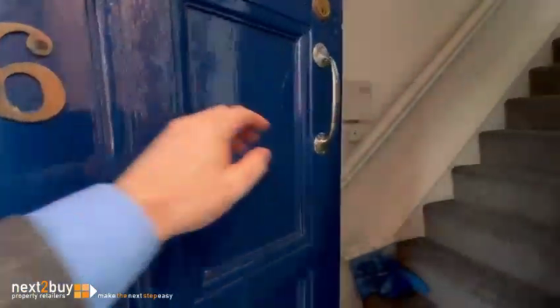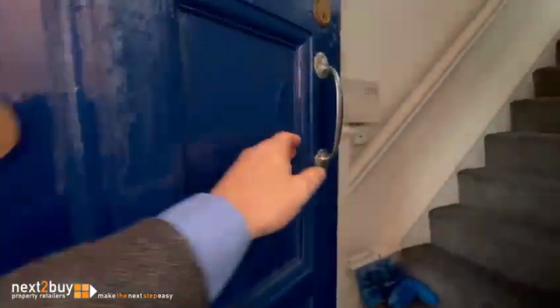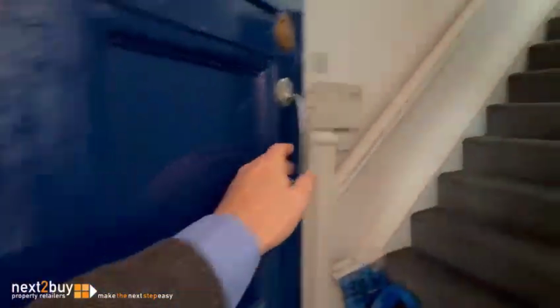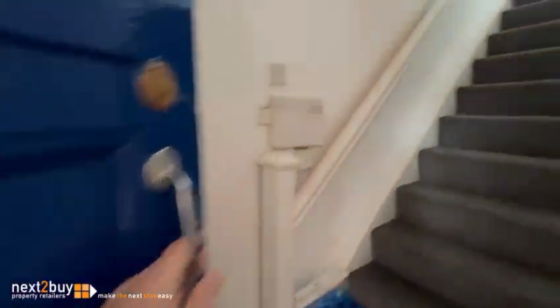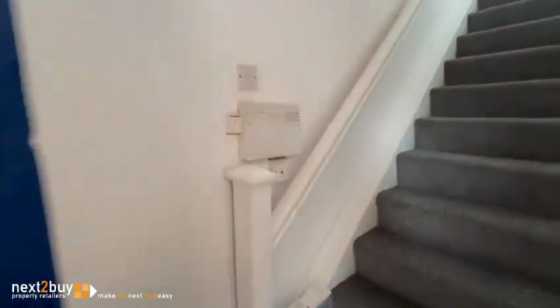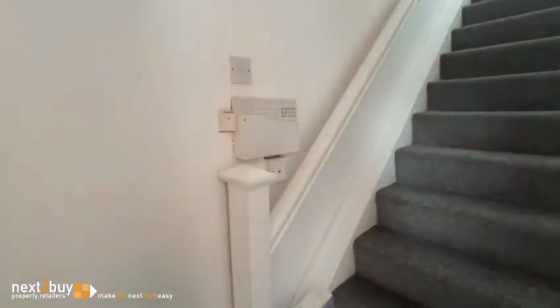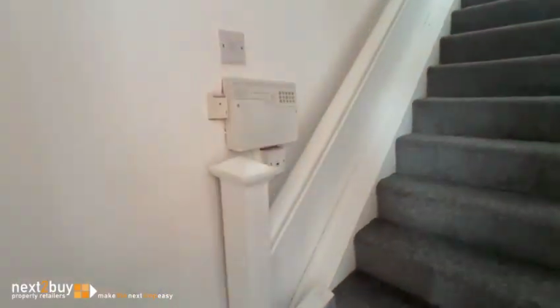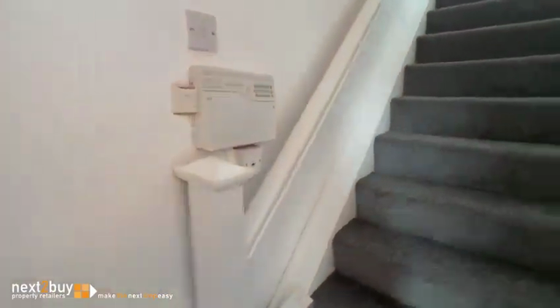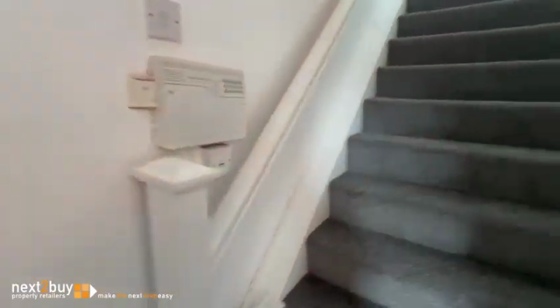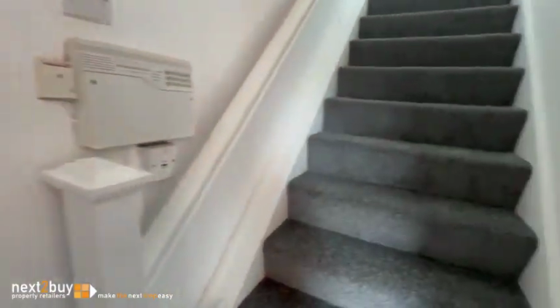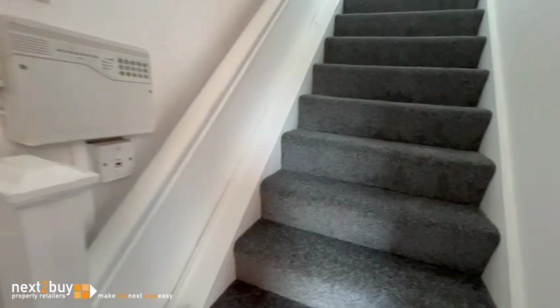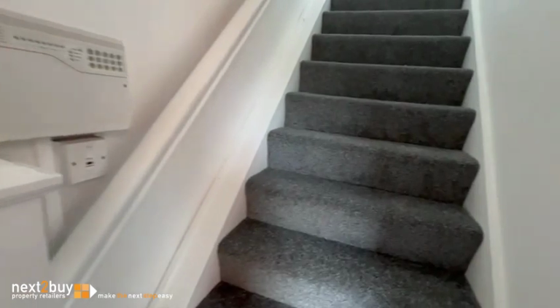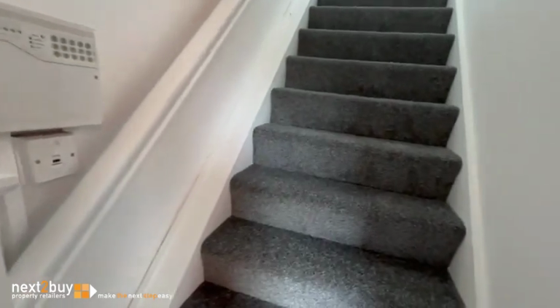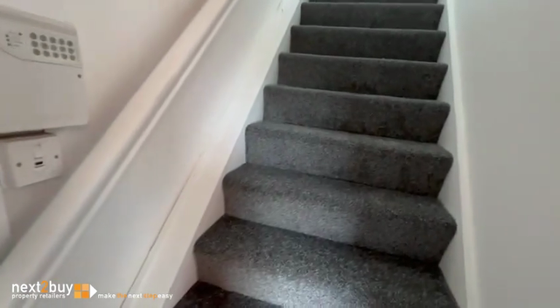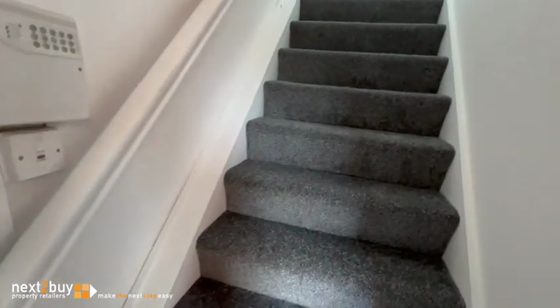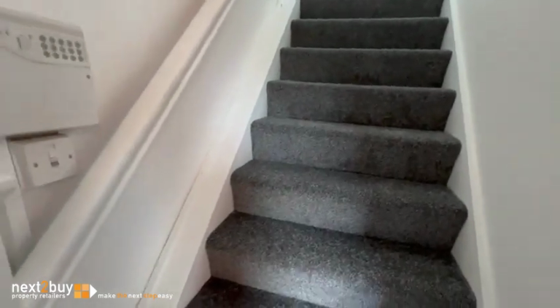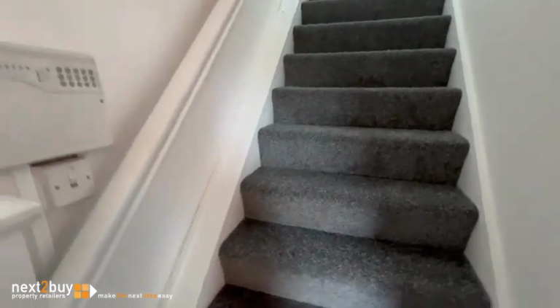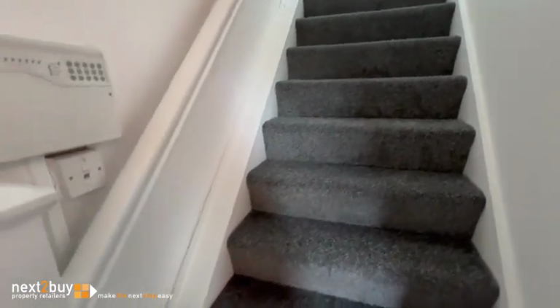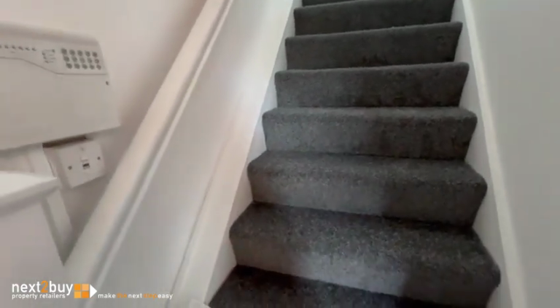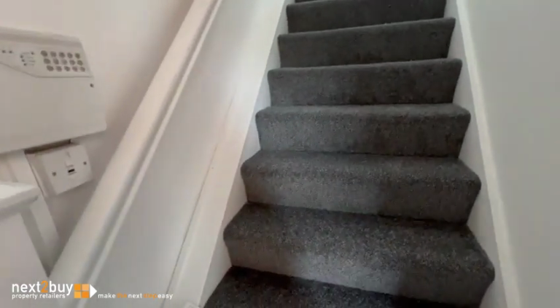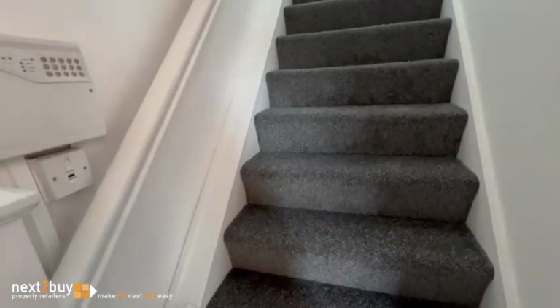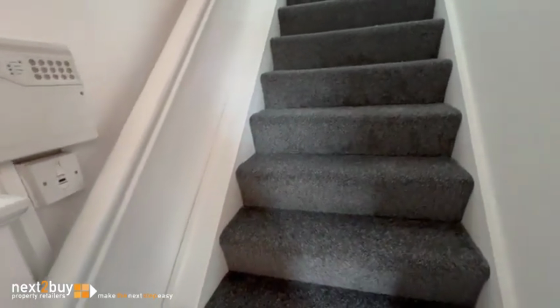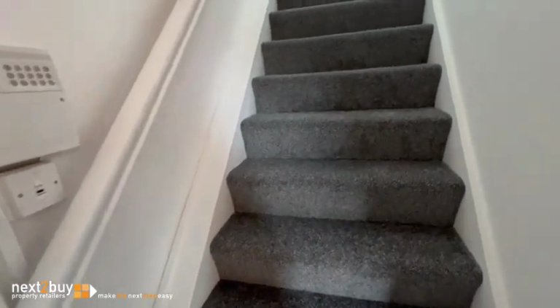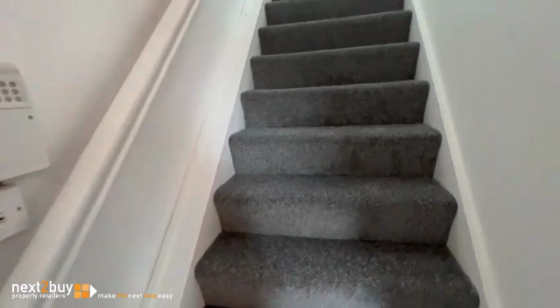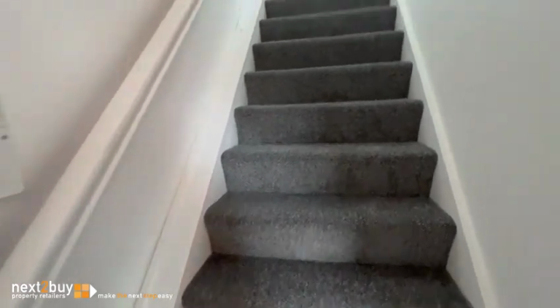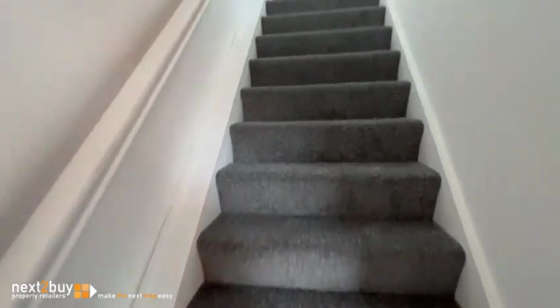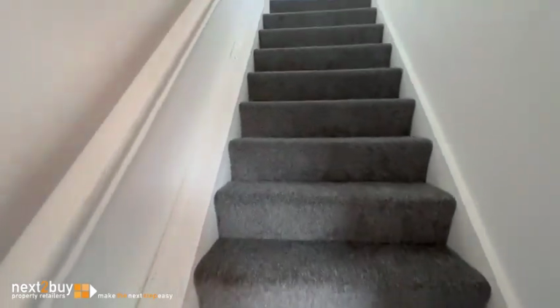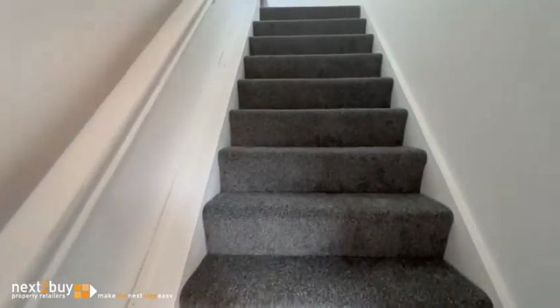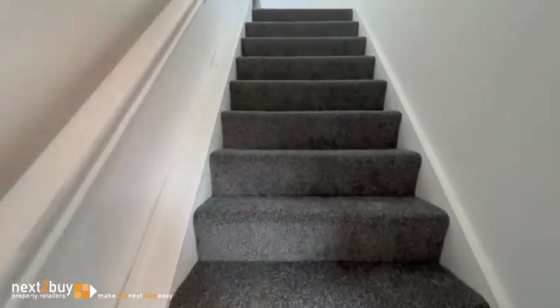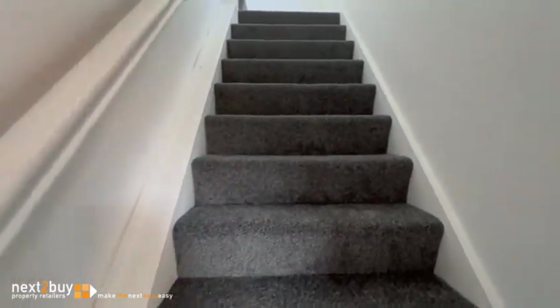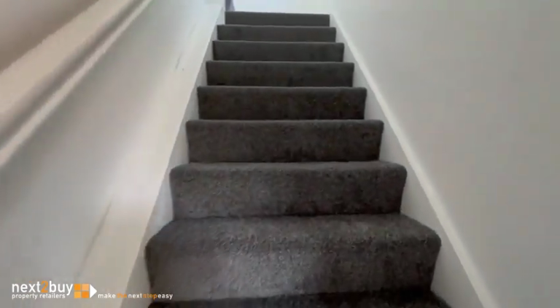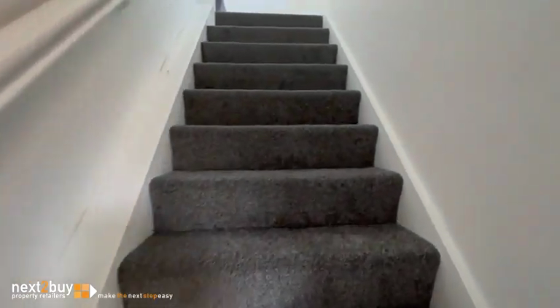So we're in the front door, and we've got the stairs to the first floor landing.